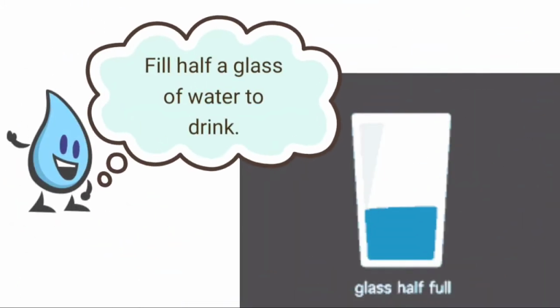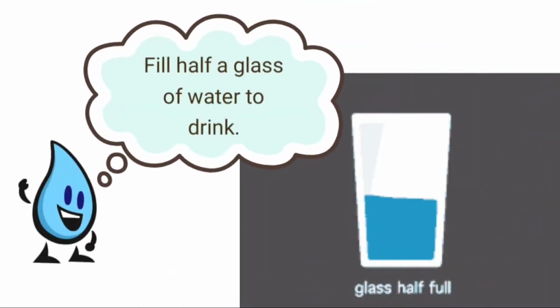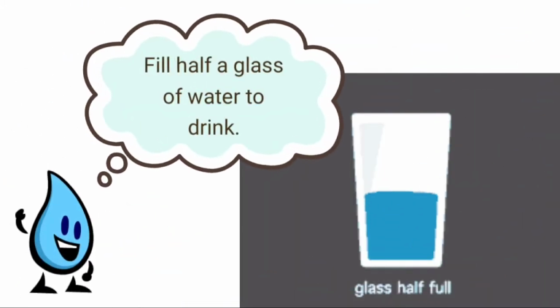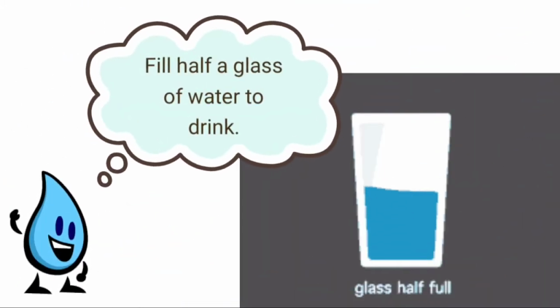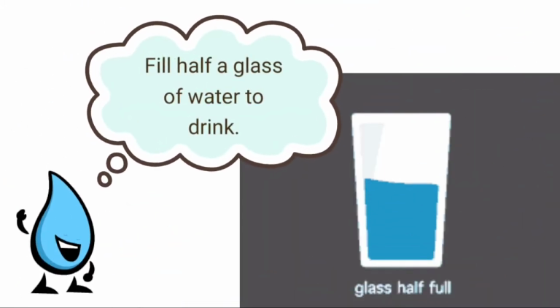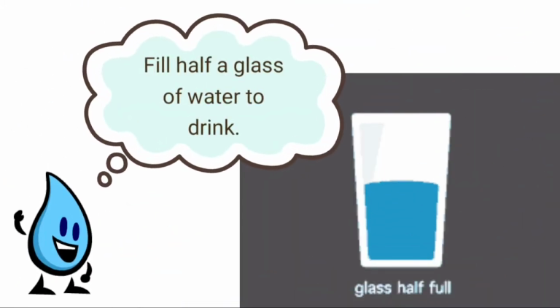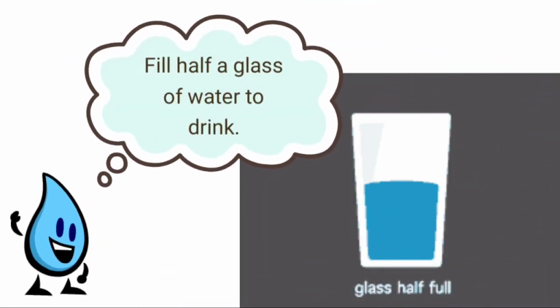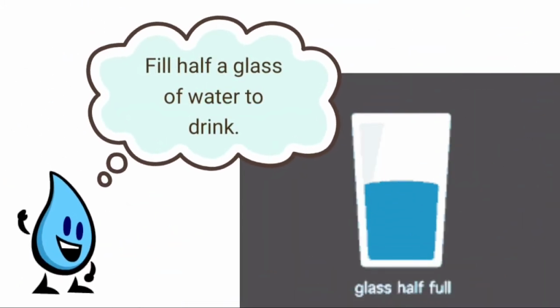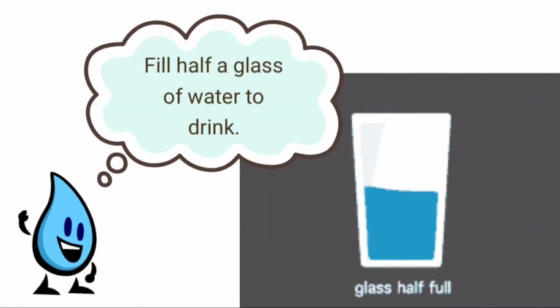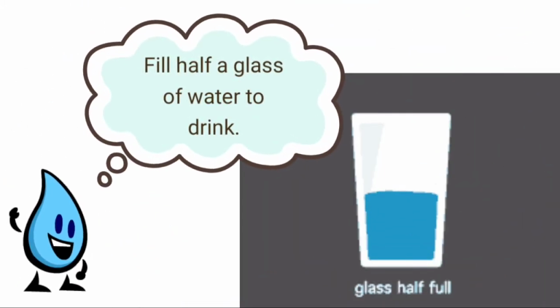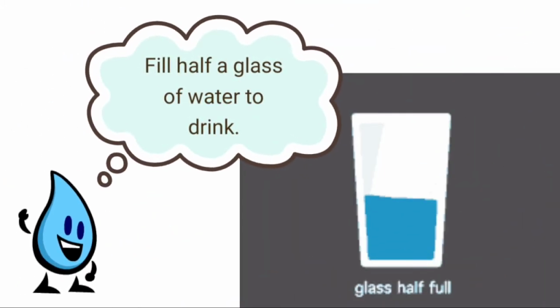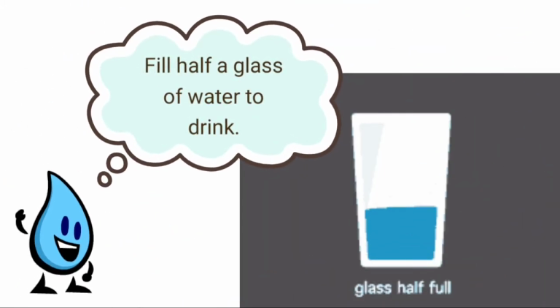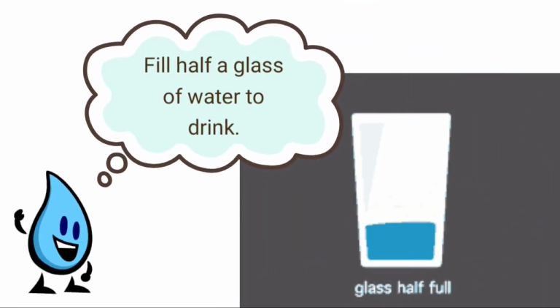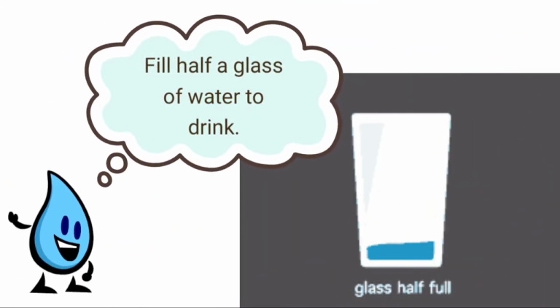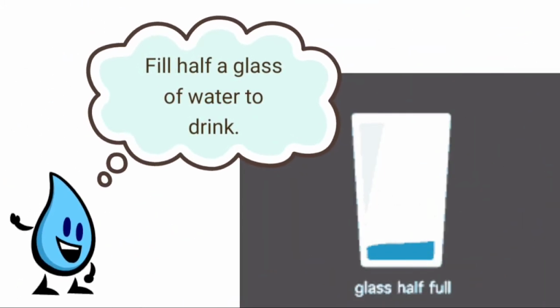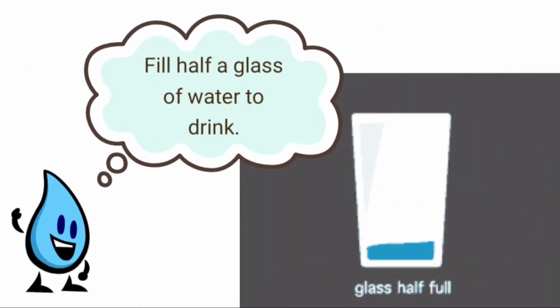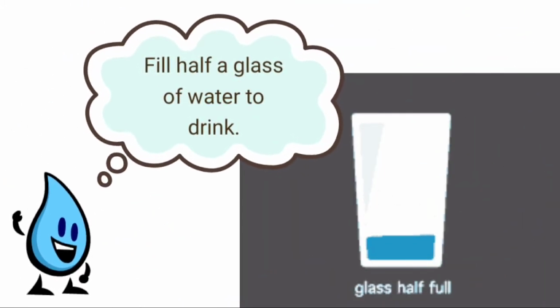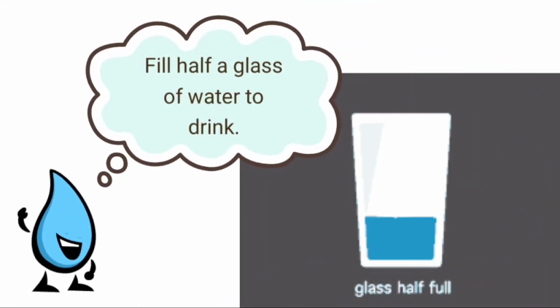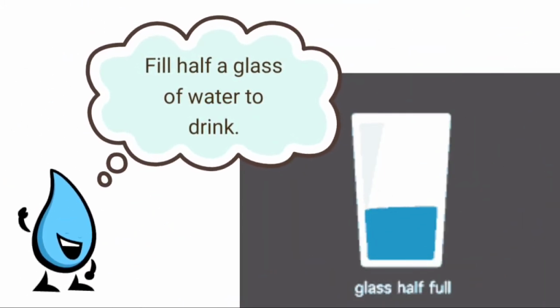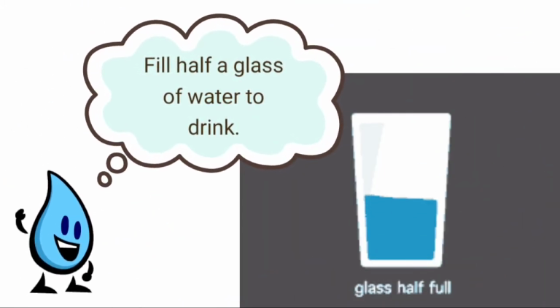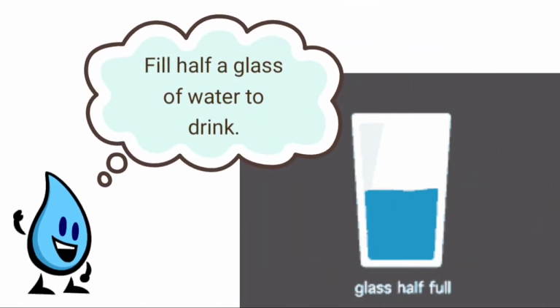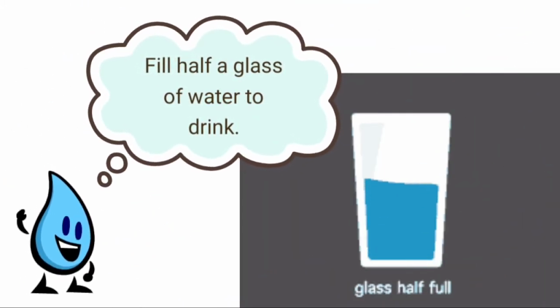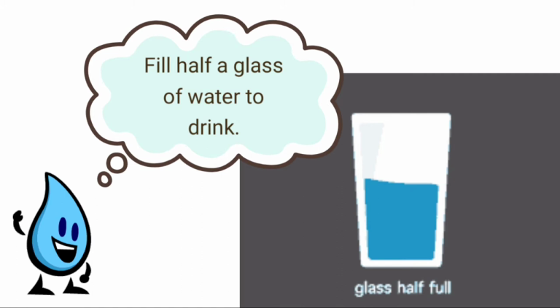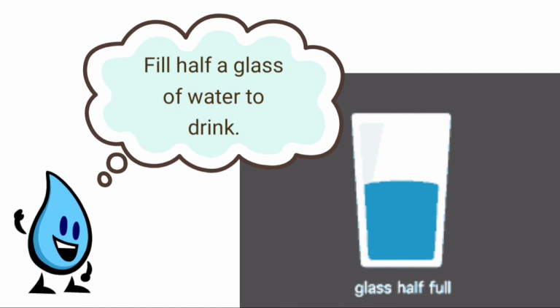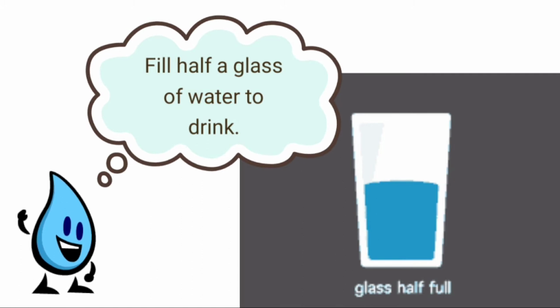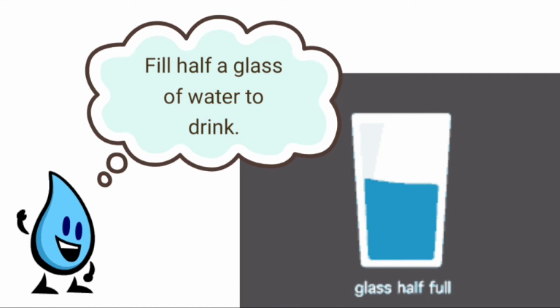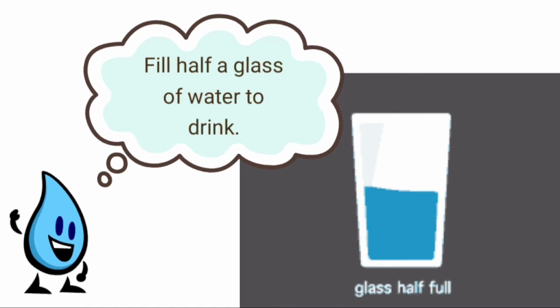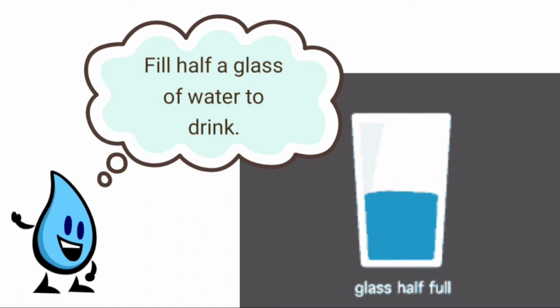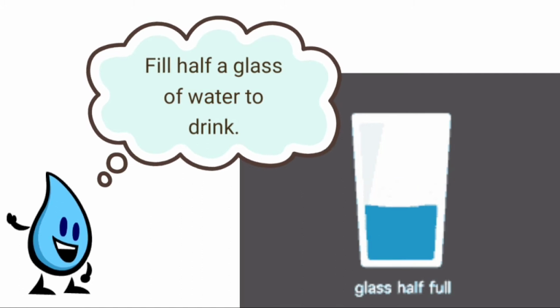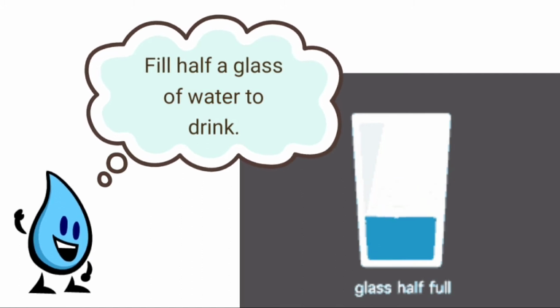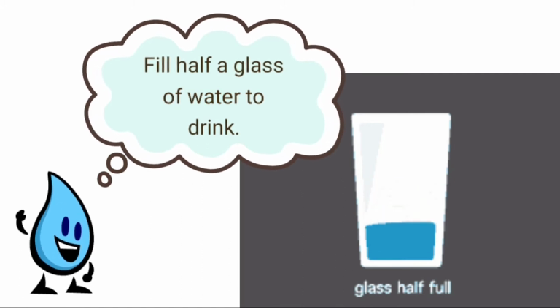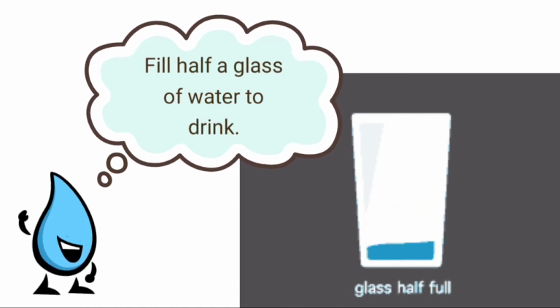Fill half a glass of water to drink. Refill it if required.